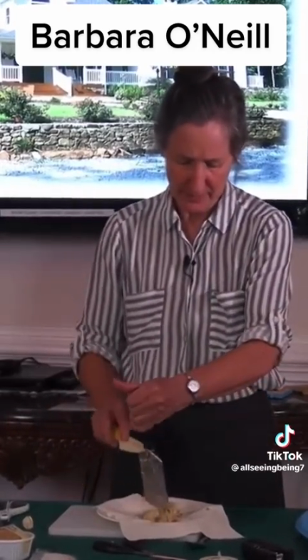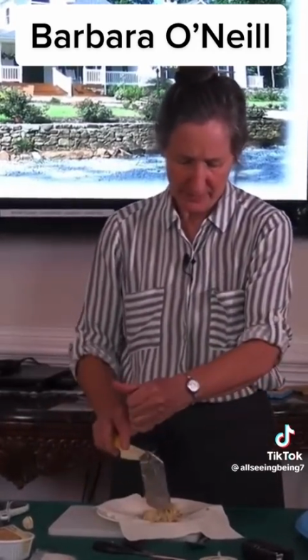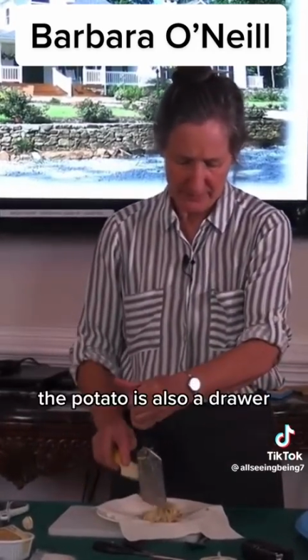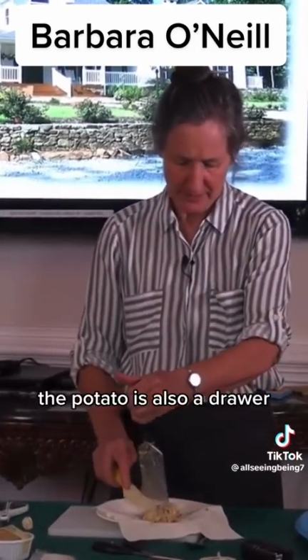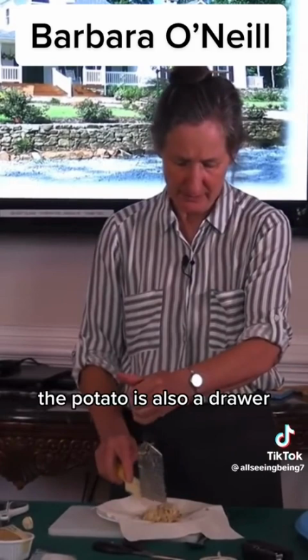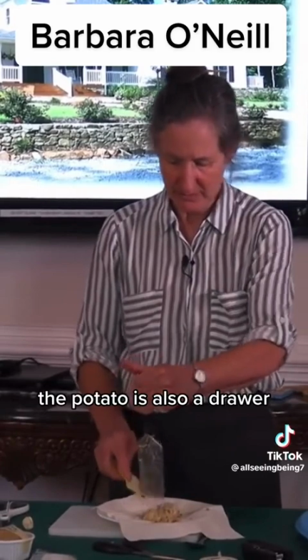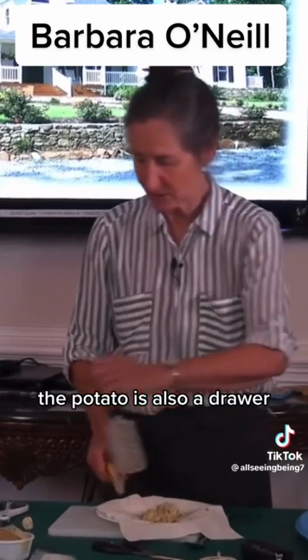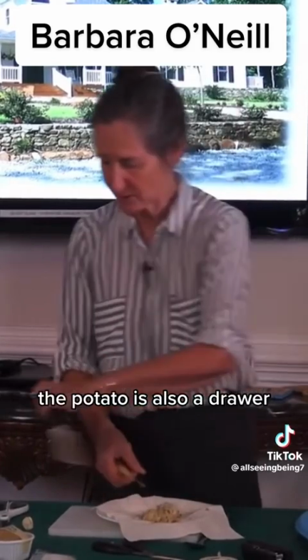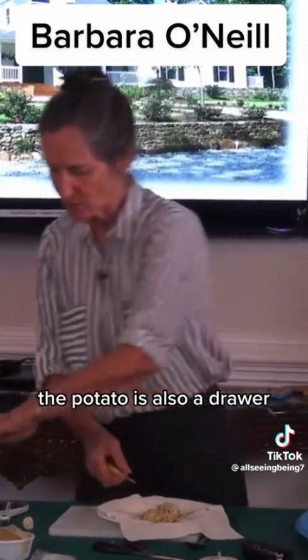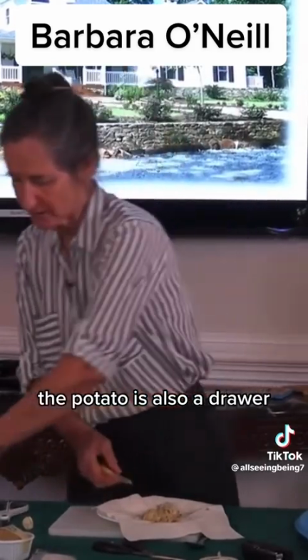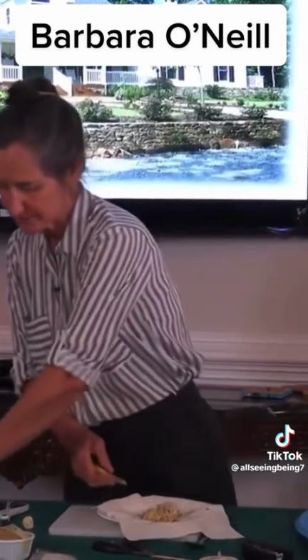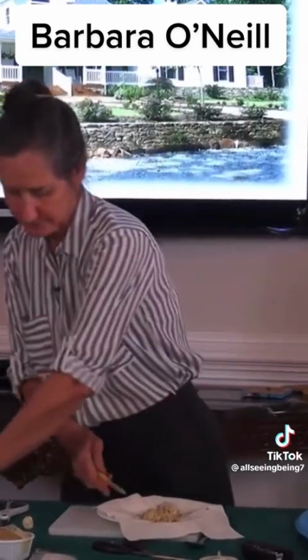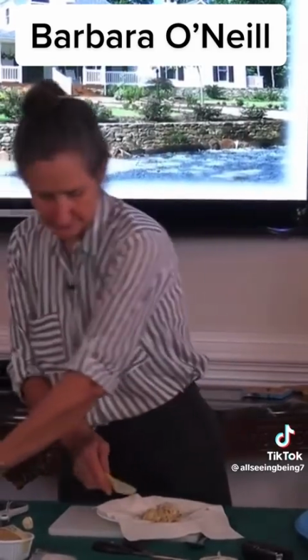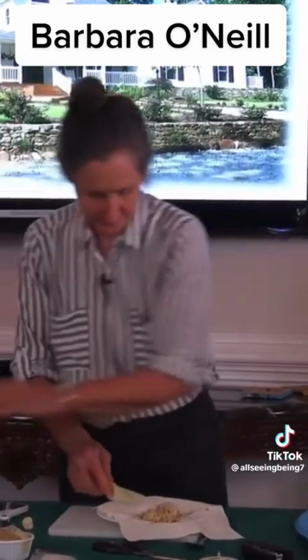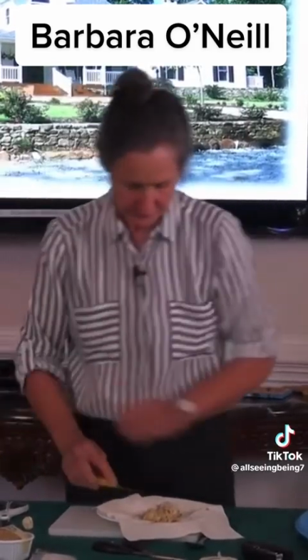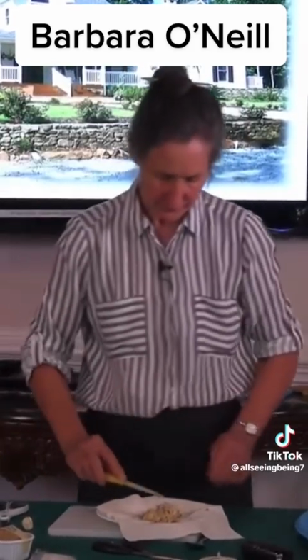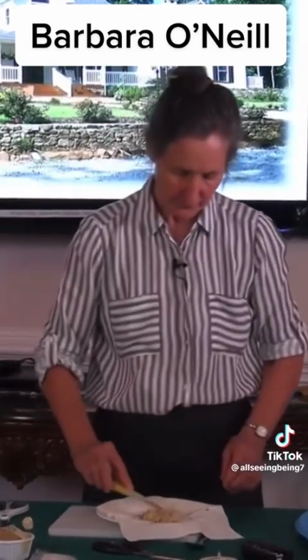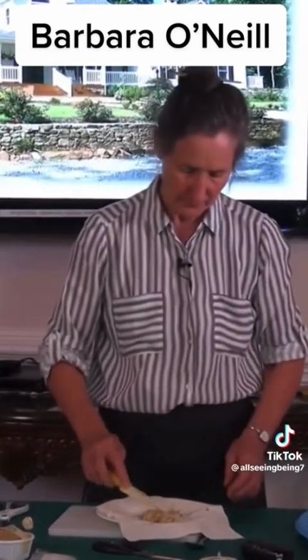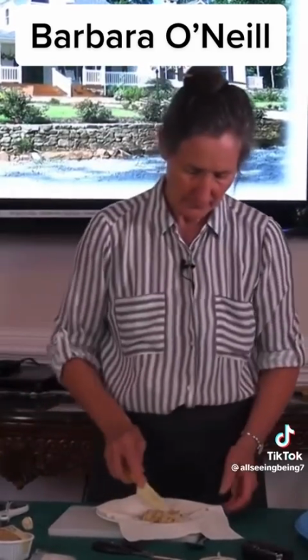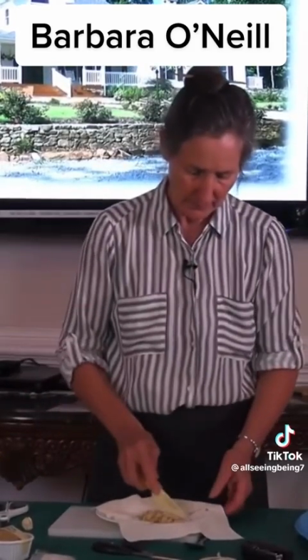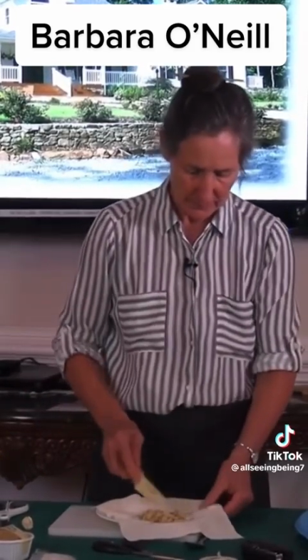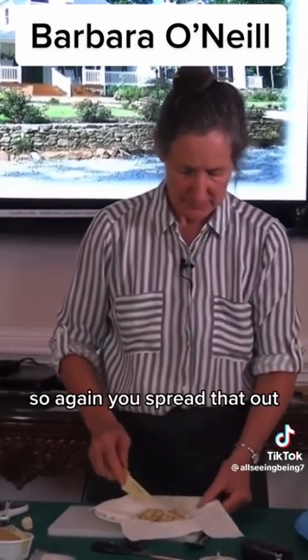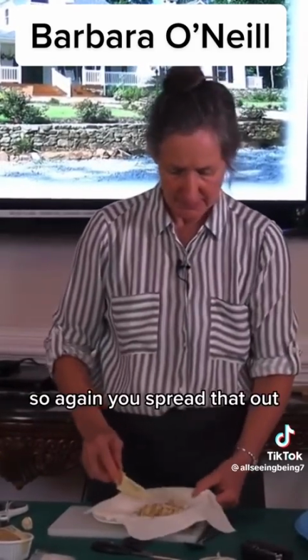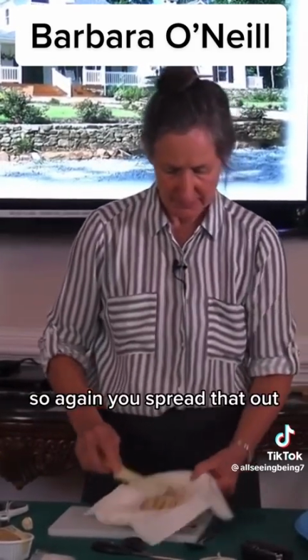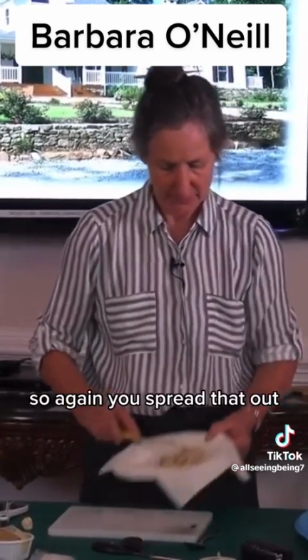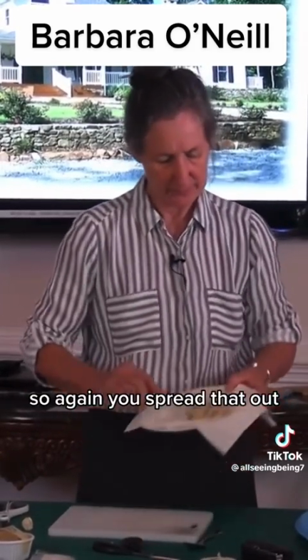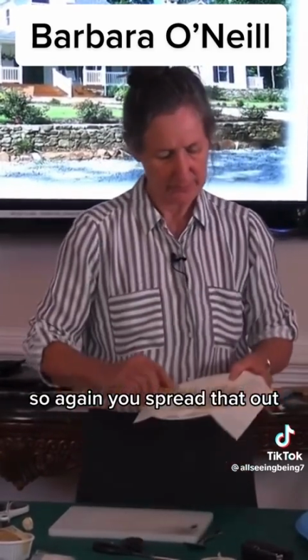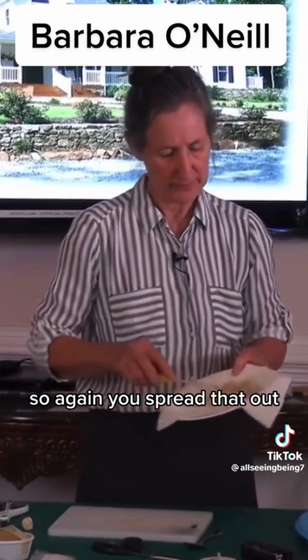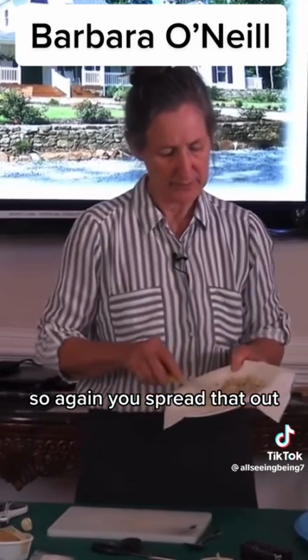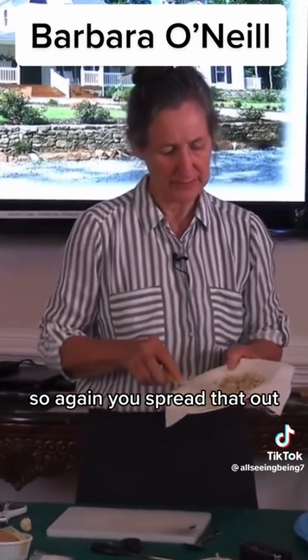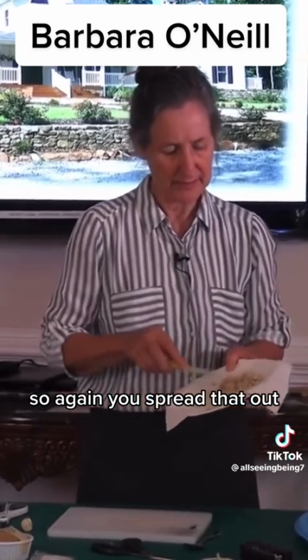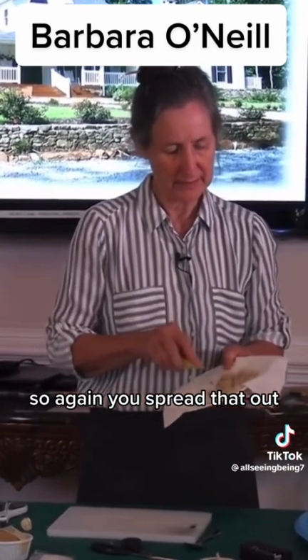The potato is also a drawer. You spread that out.